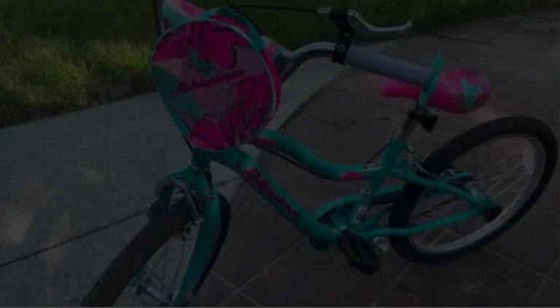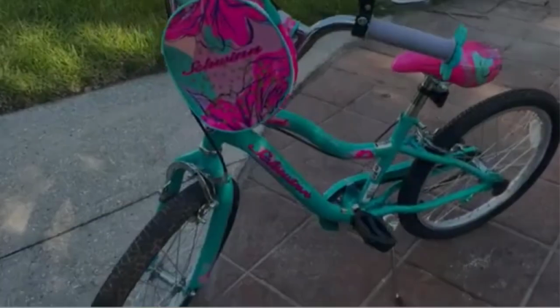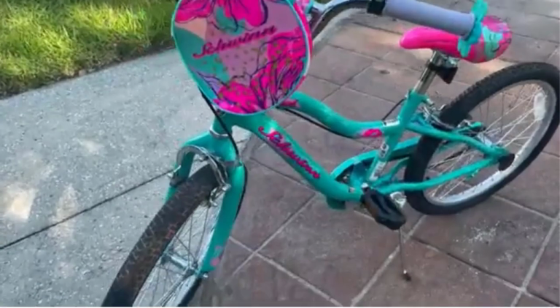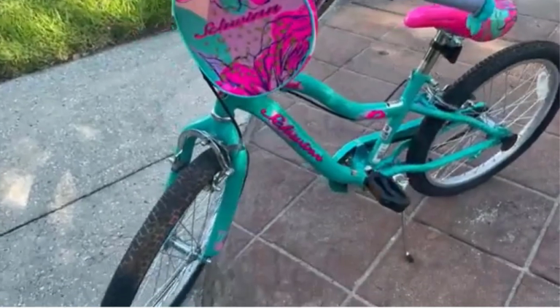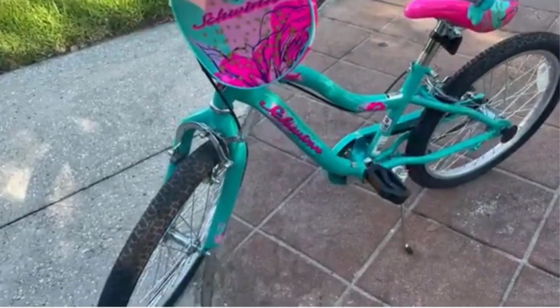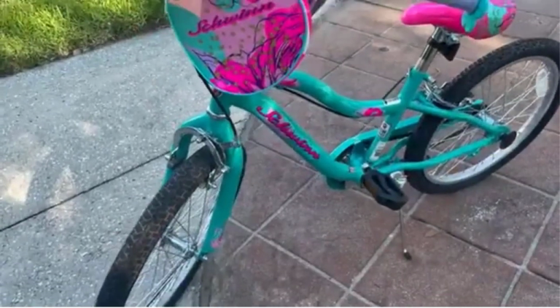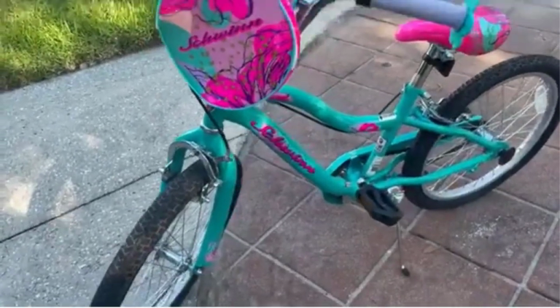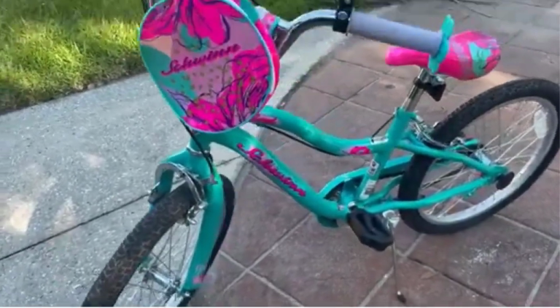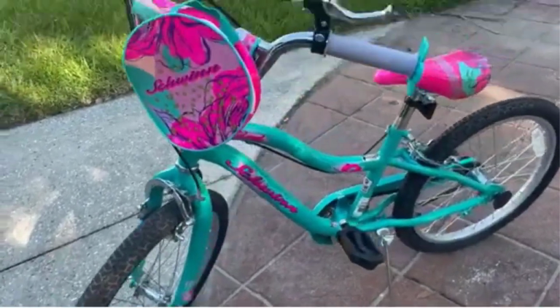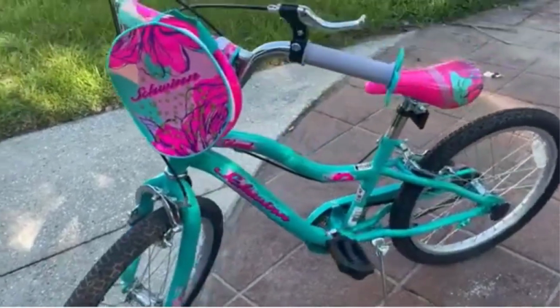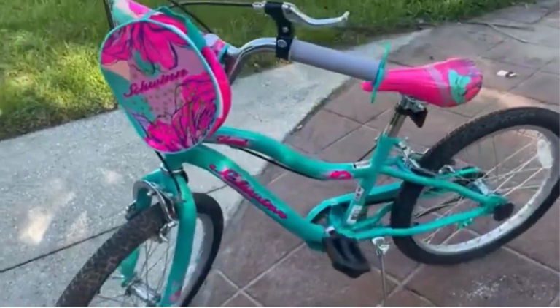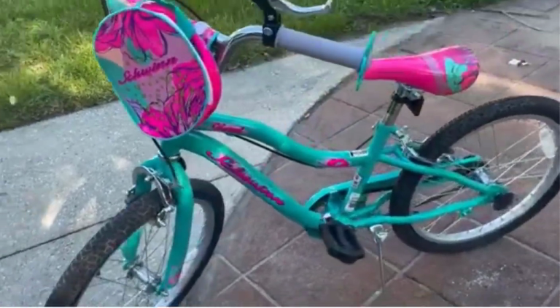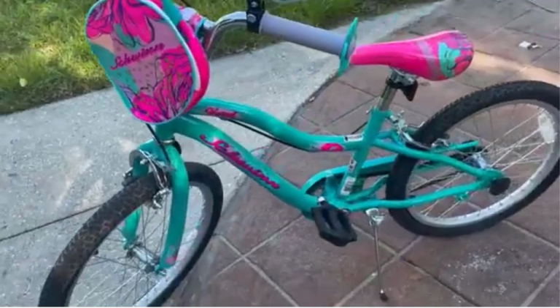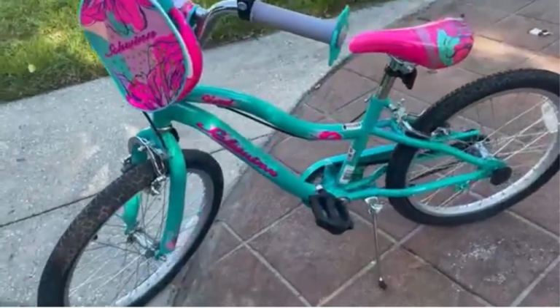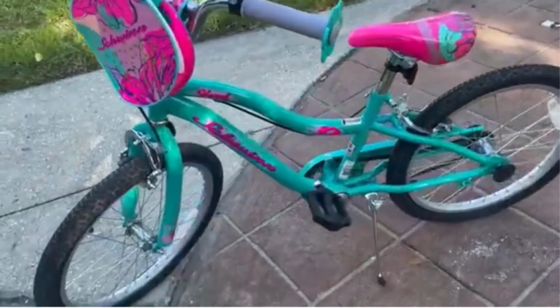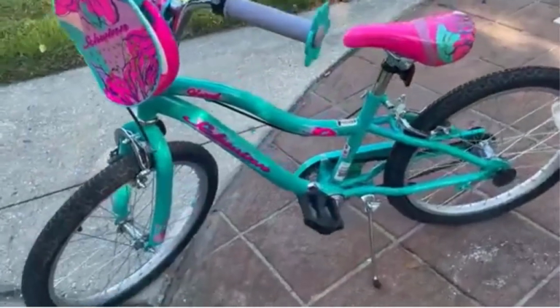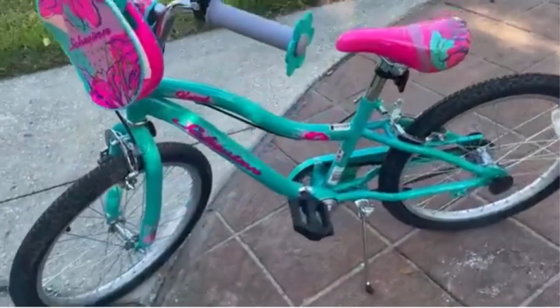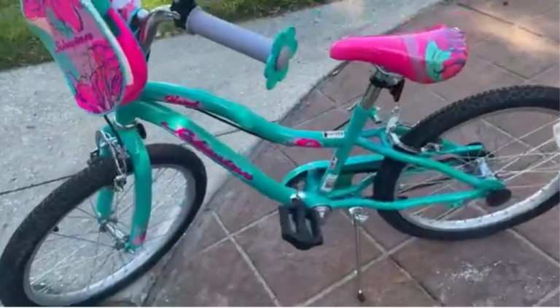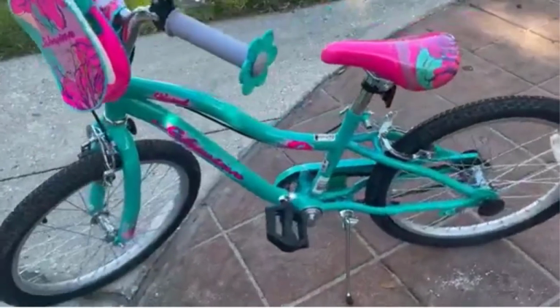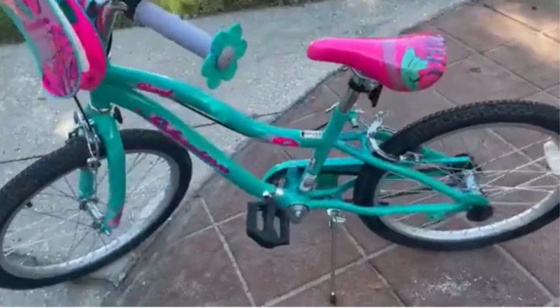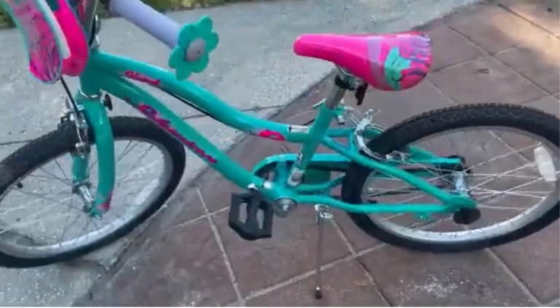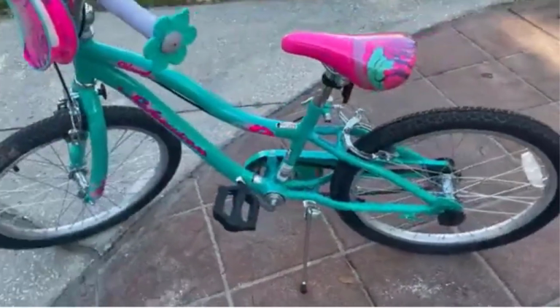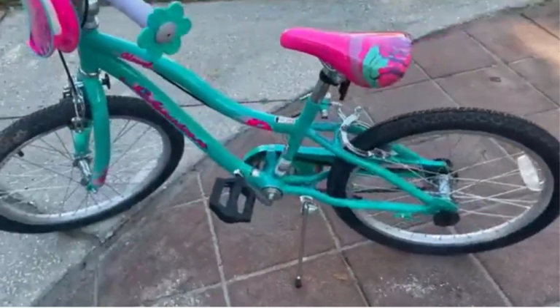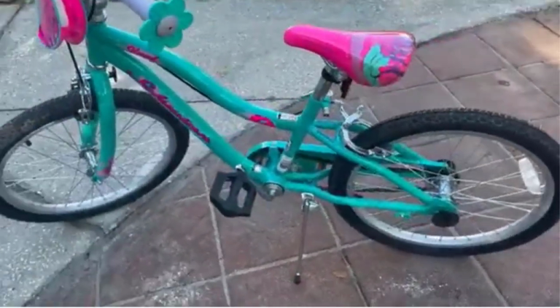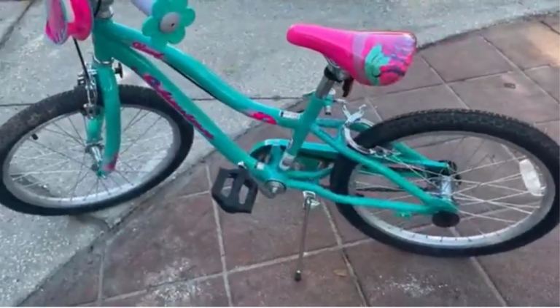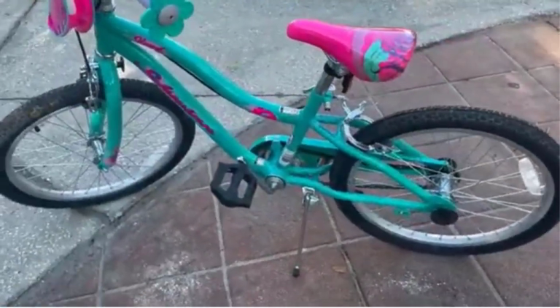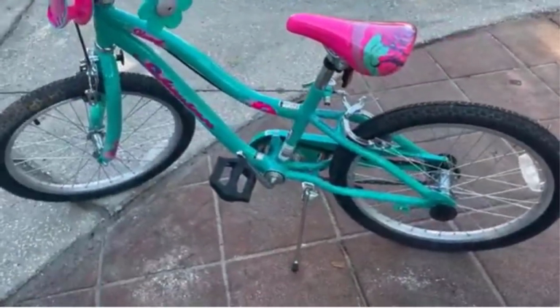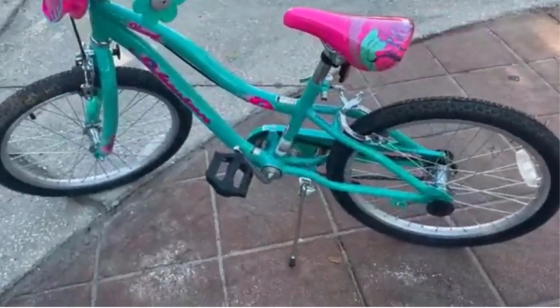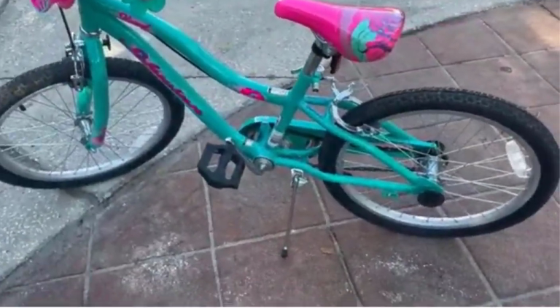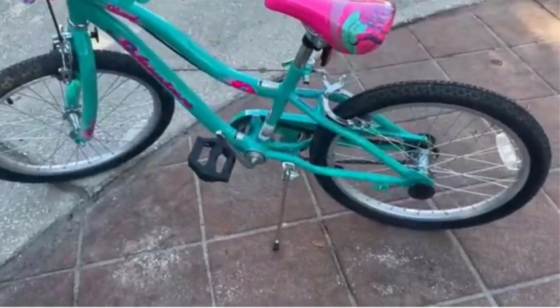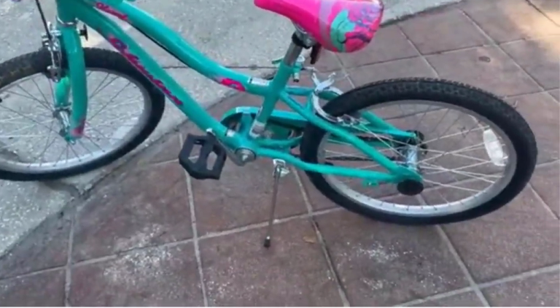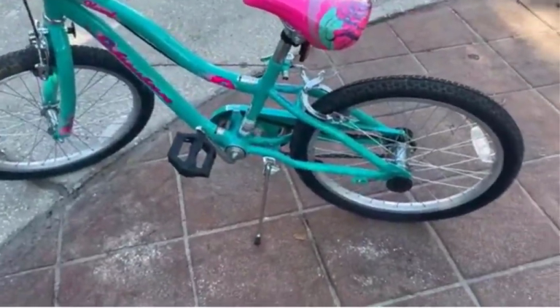While Schwinn doesn't make another style option in the Hazel design, the company offers a similar 20-inch bike in blue and red.